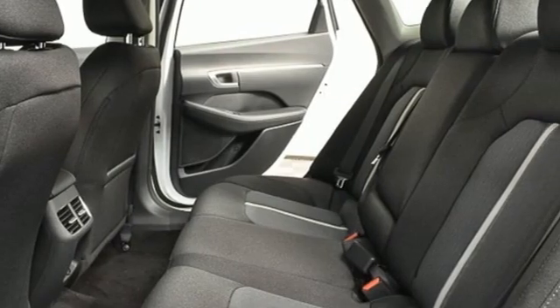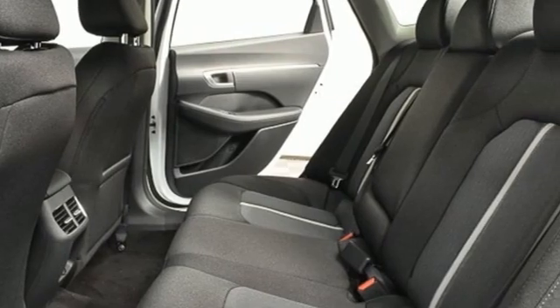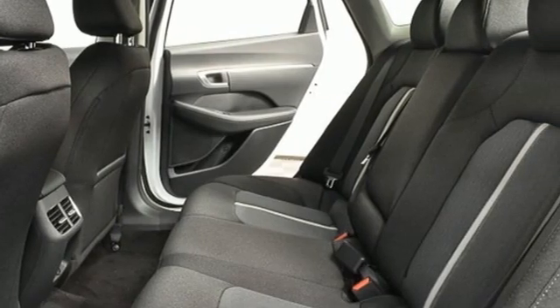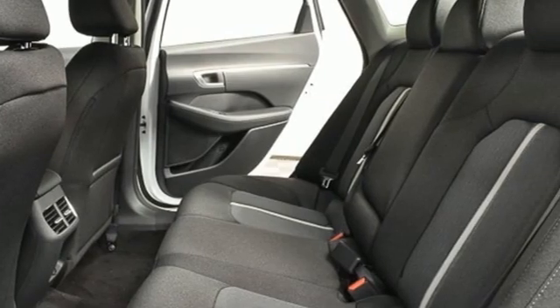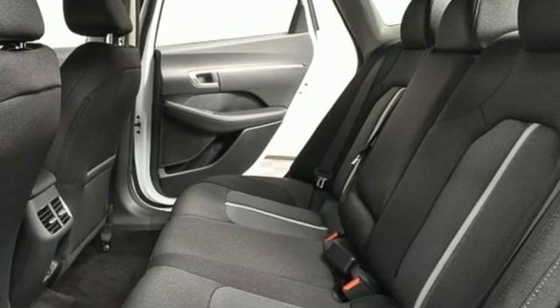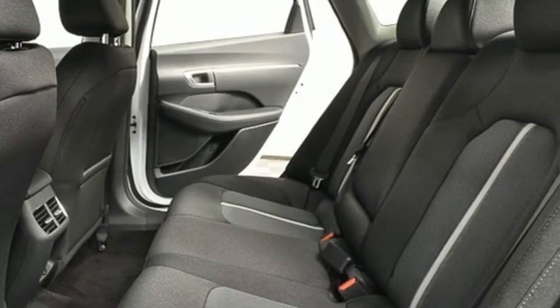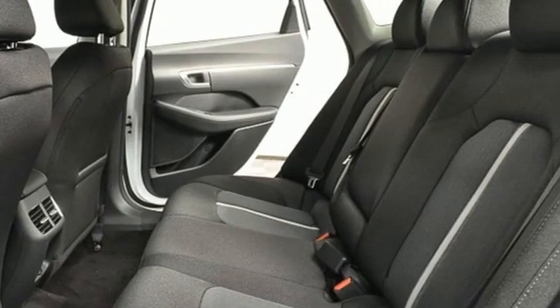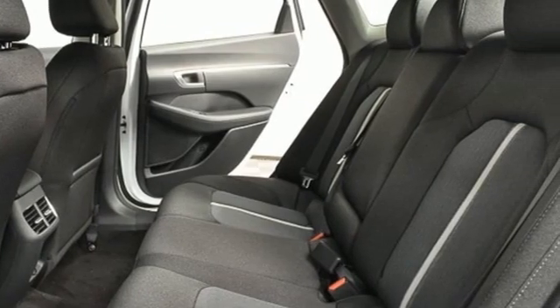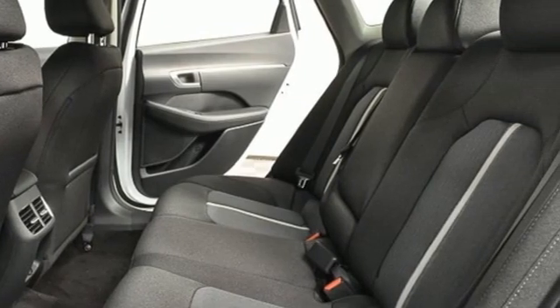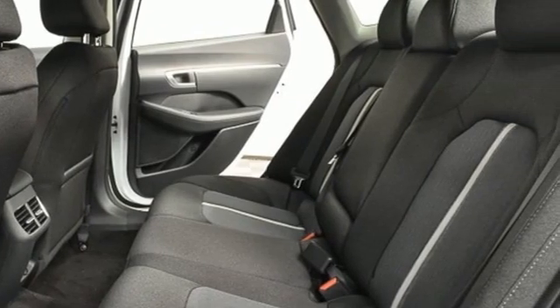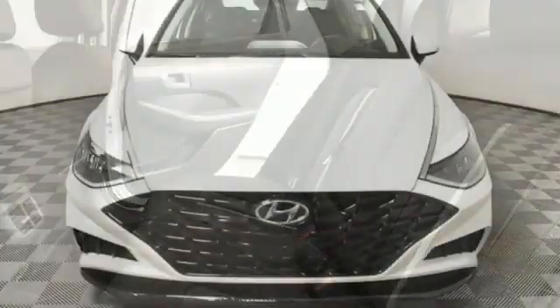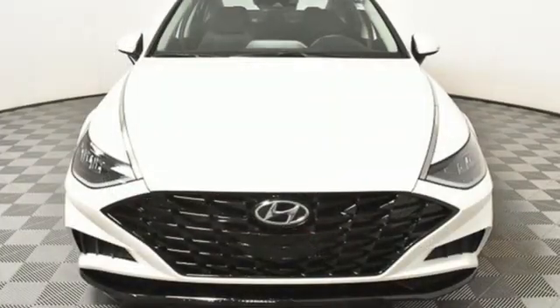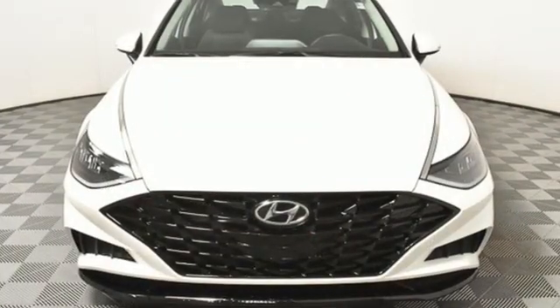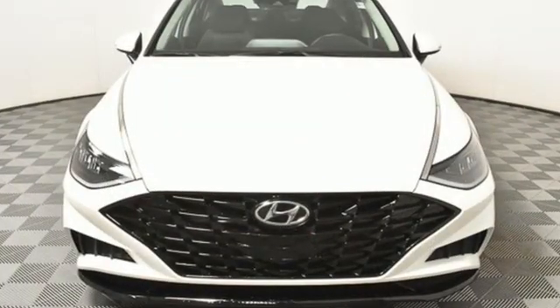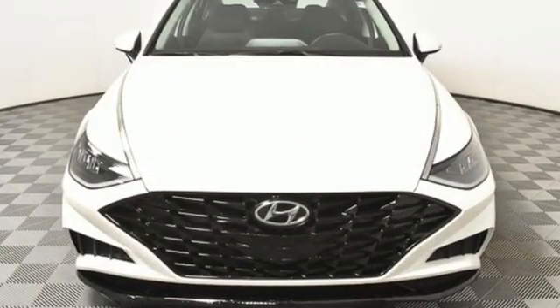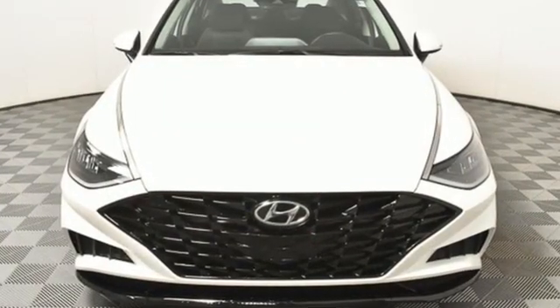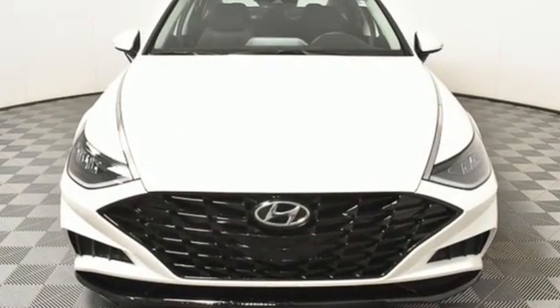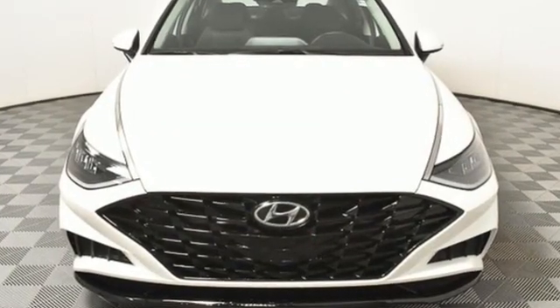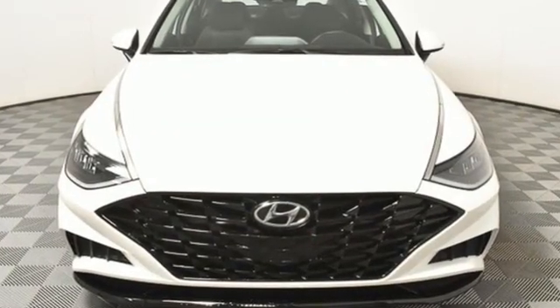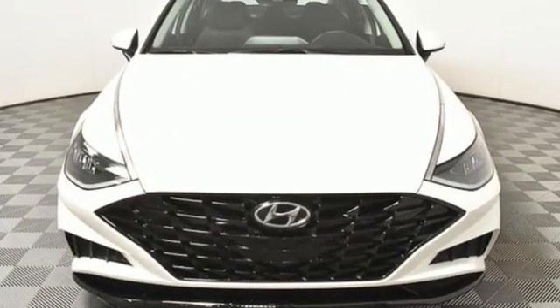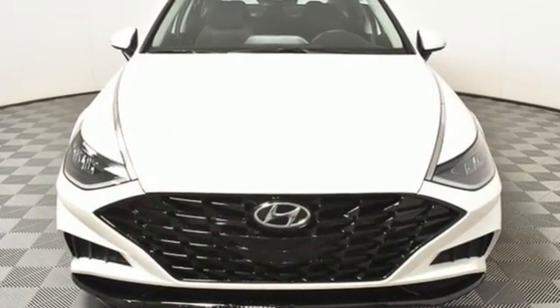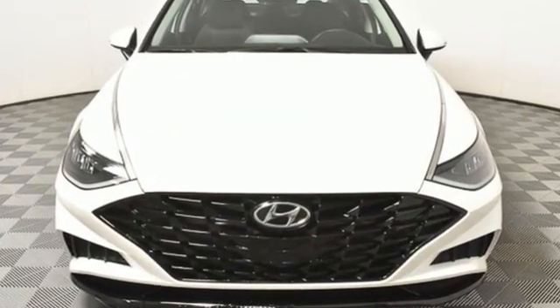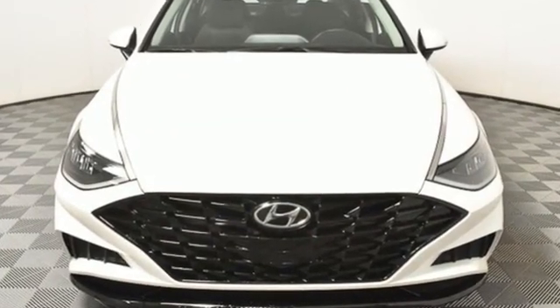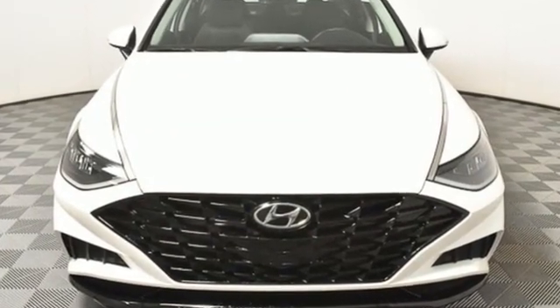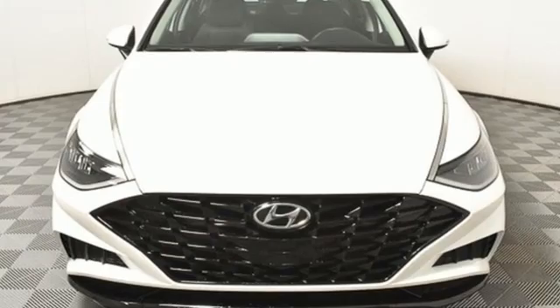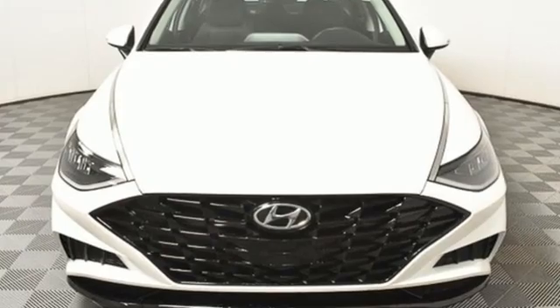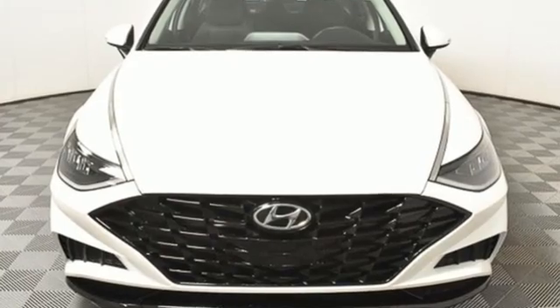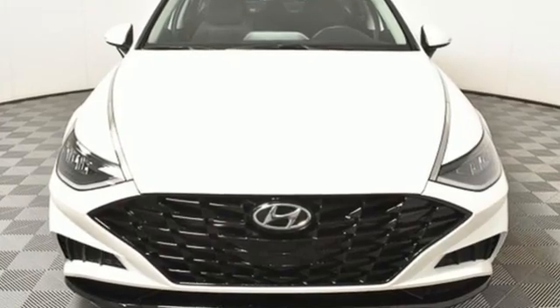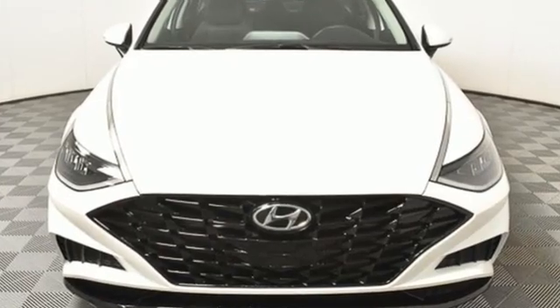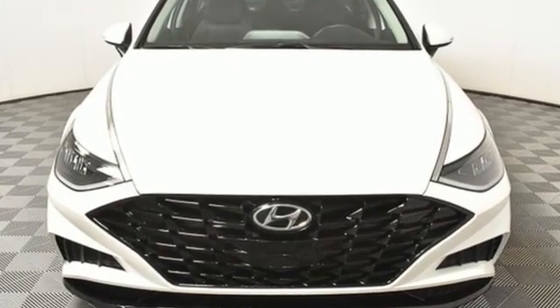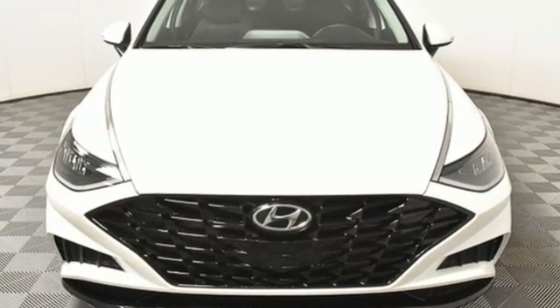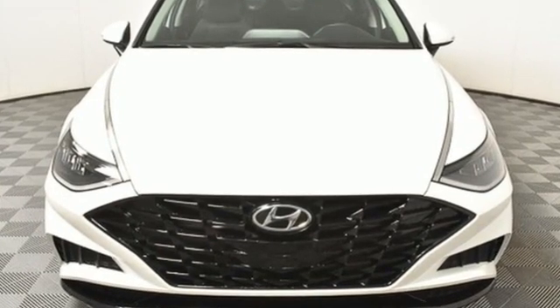Challenging convention to find a better way — it's the Hyundai way. Experience it for yourself today.